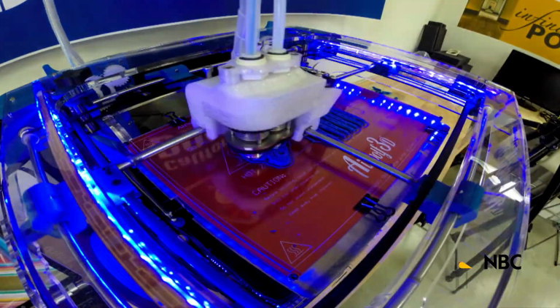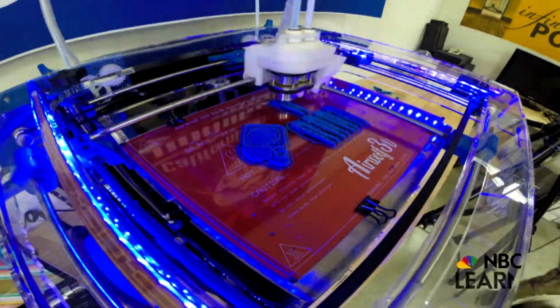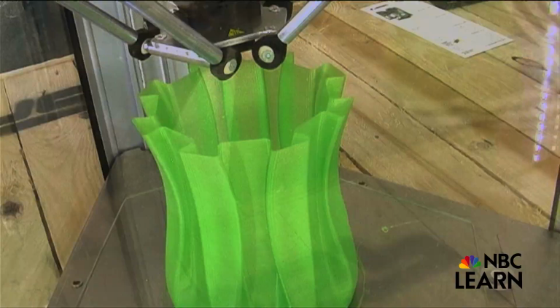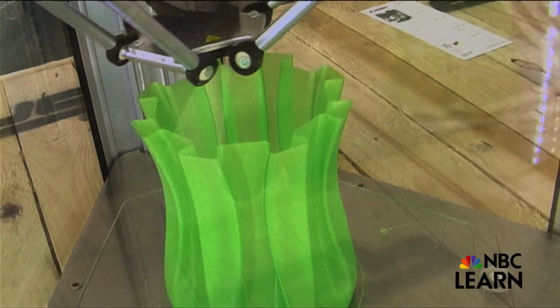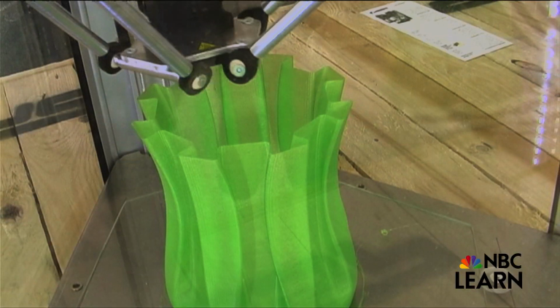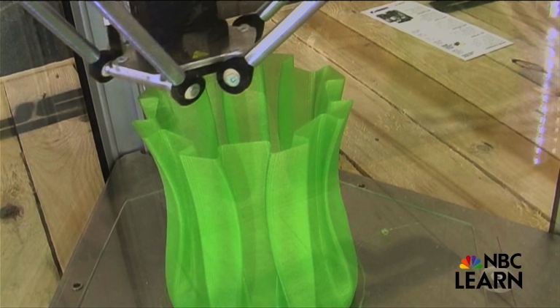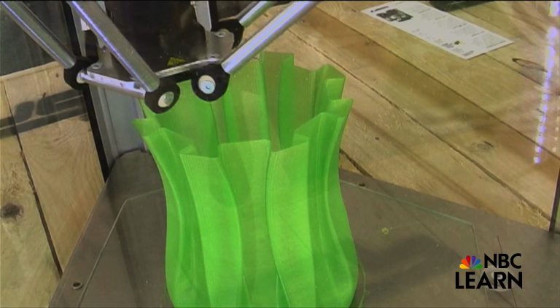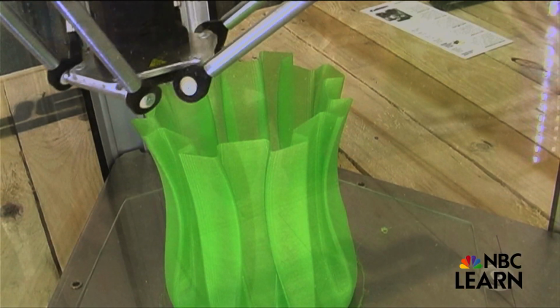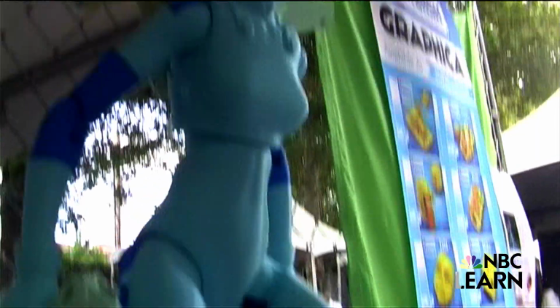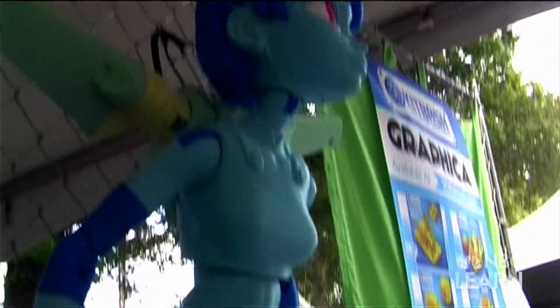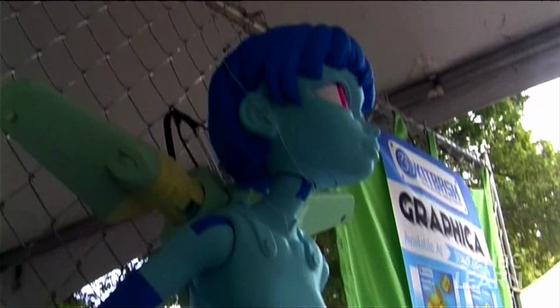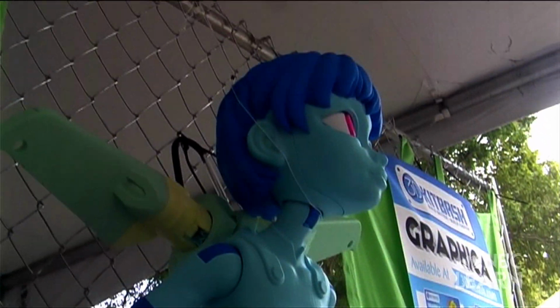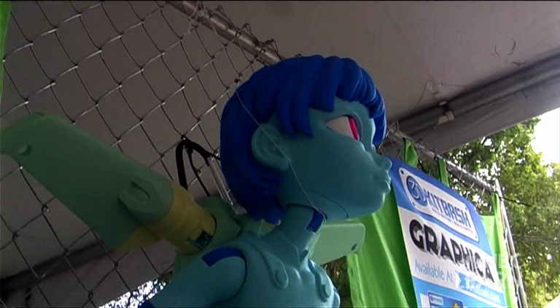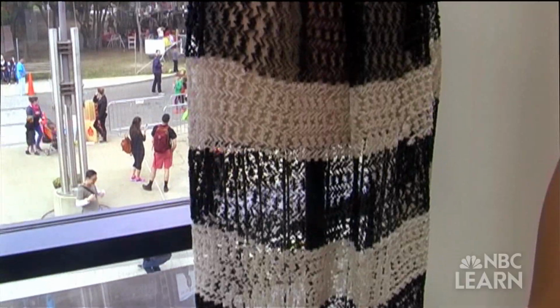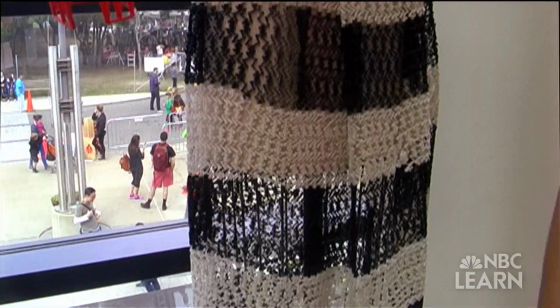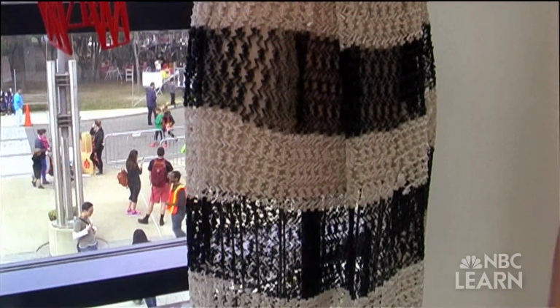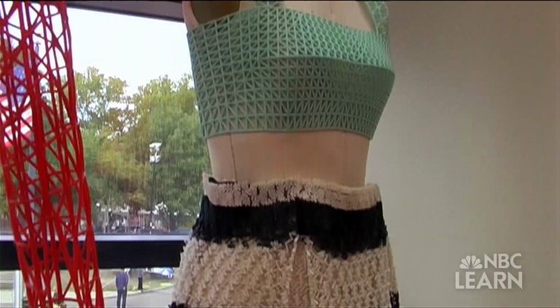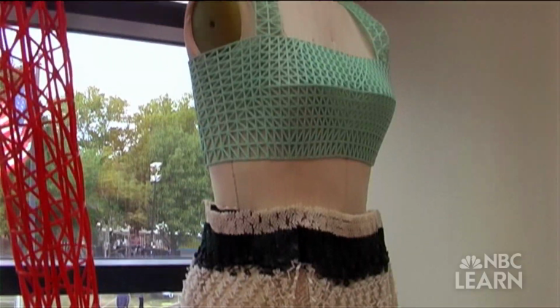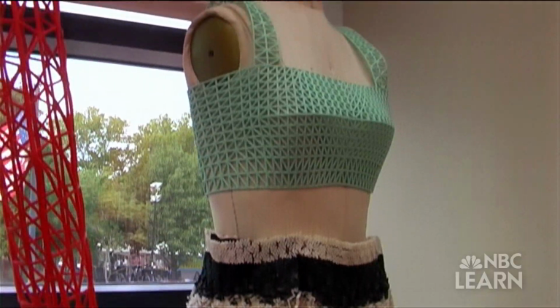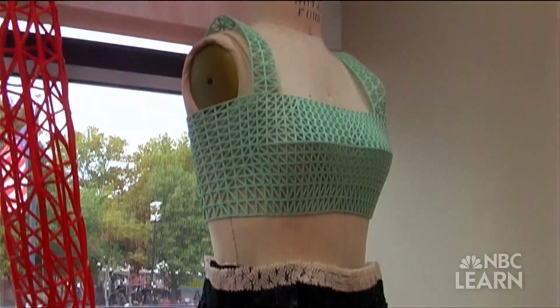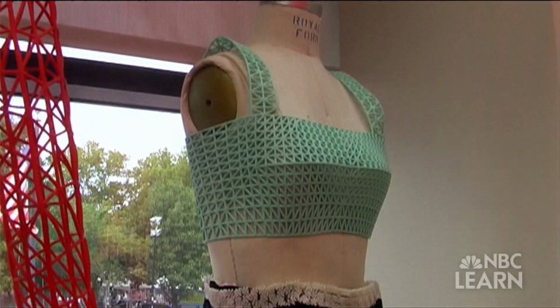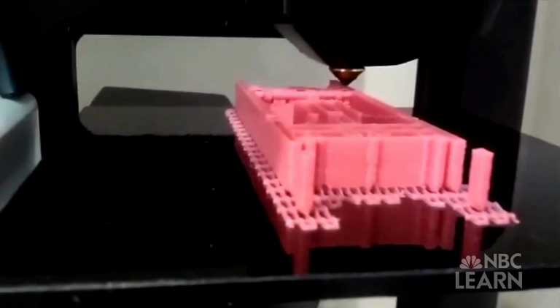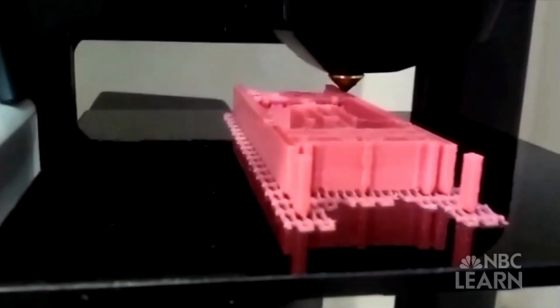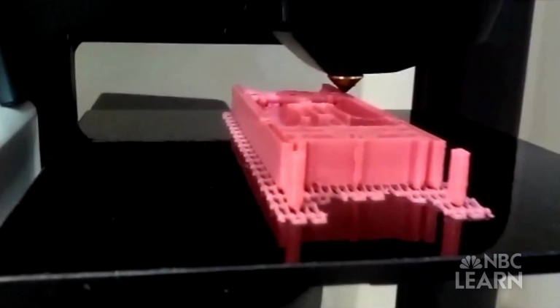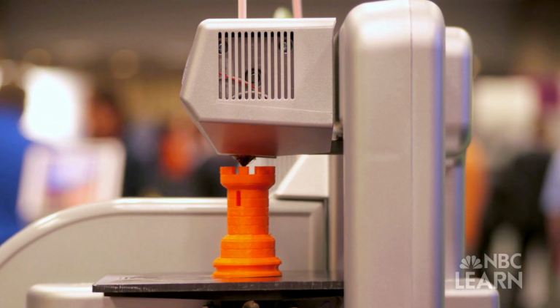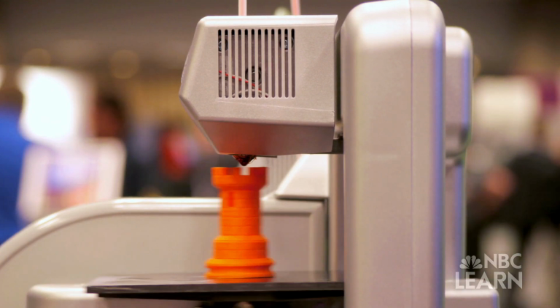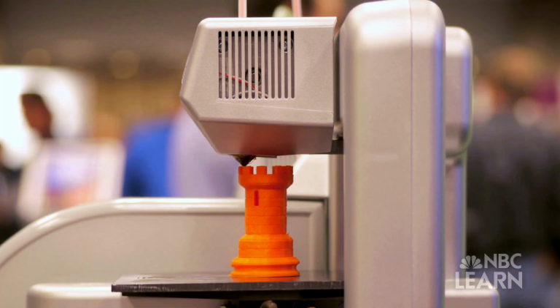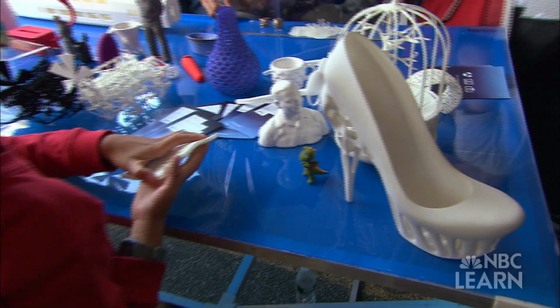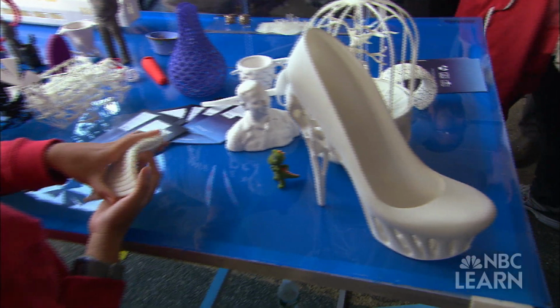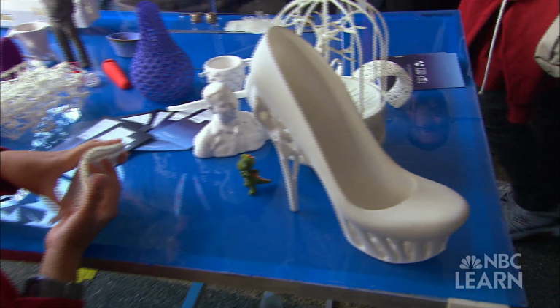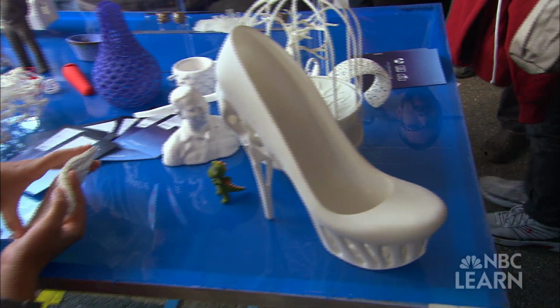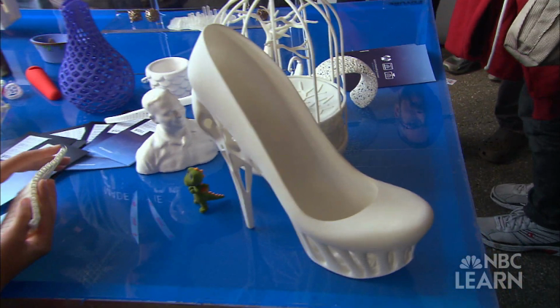From housewares to toys to high fashion, 3D printers can be used to make many different things.